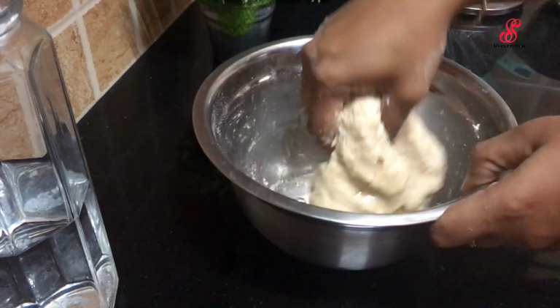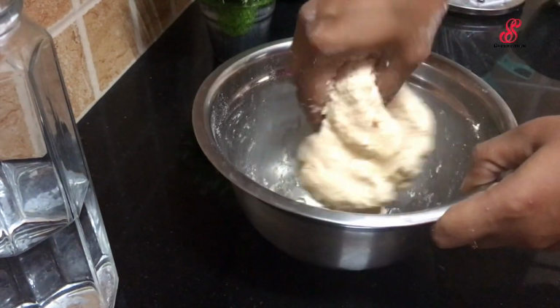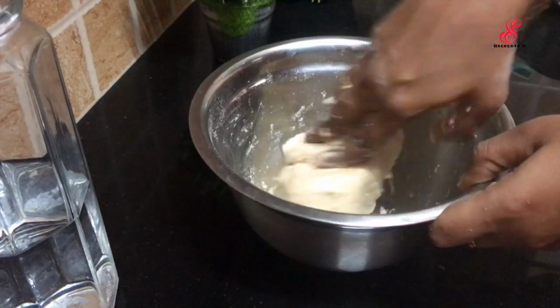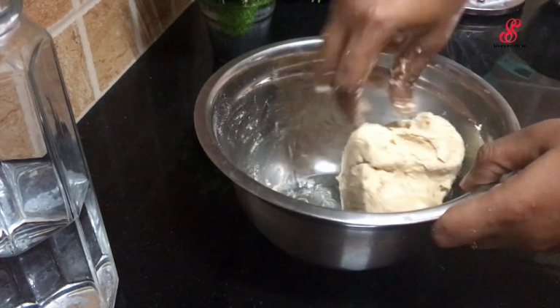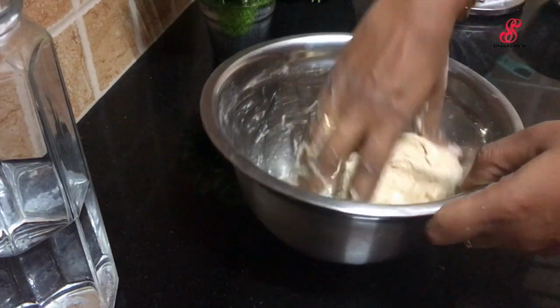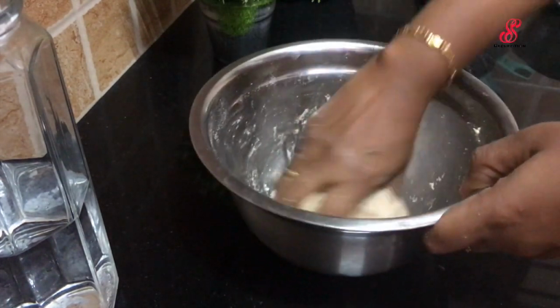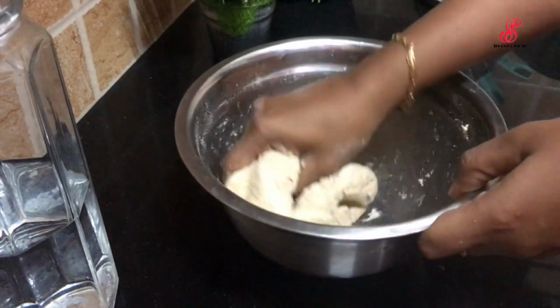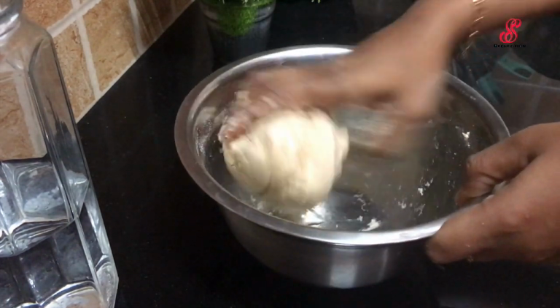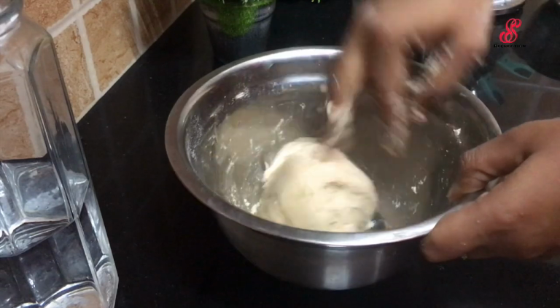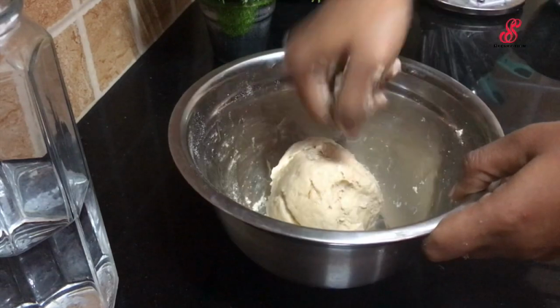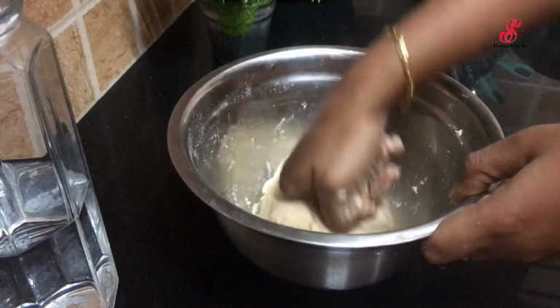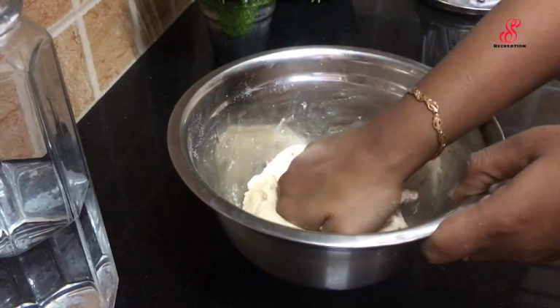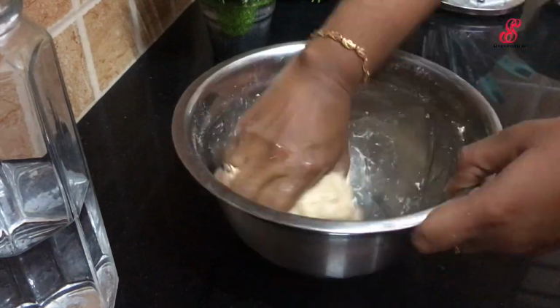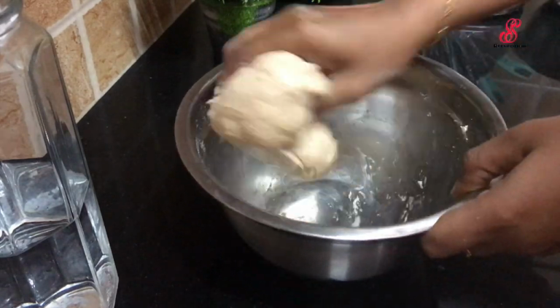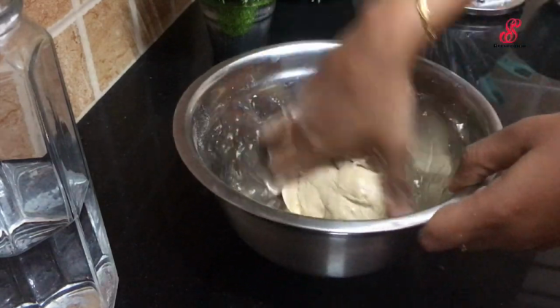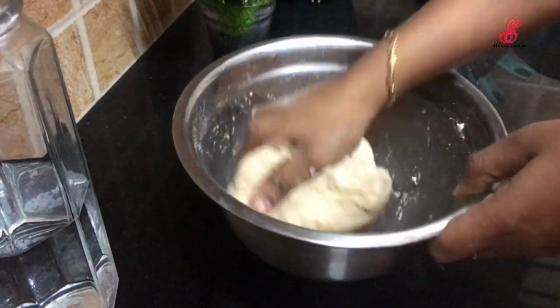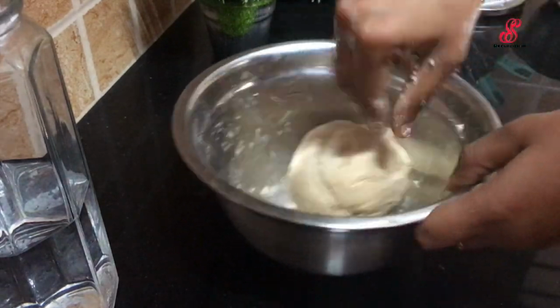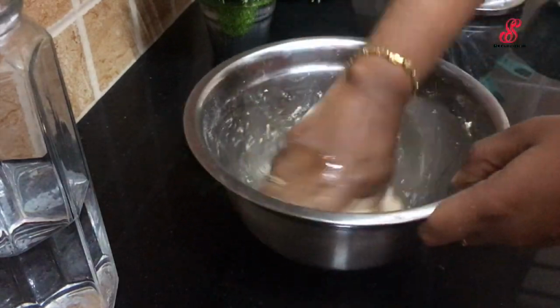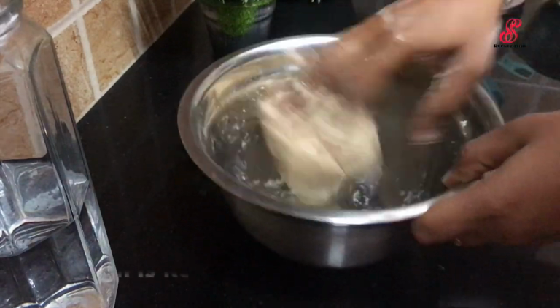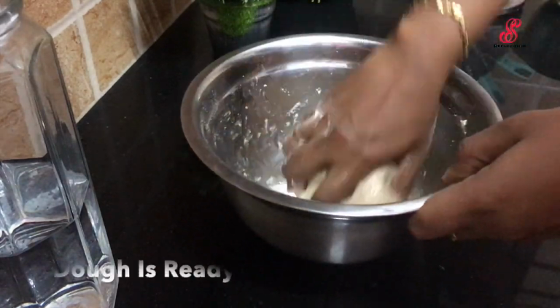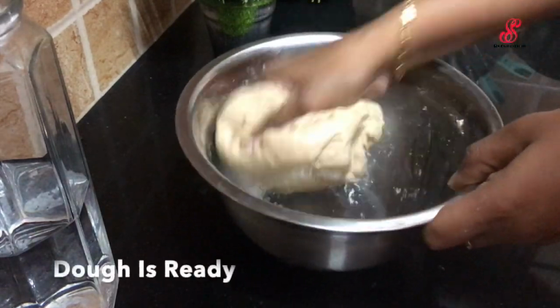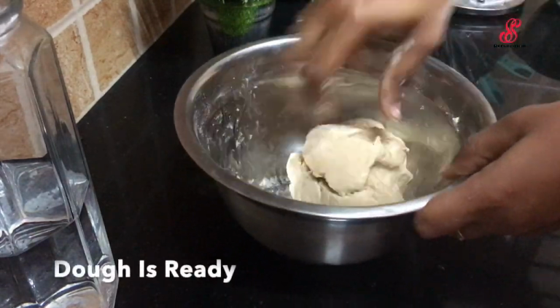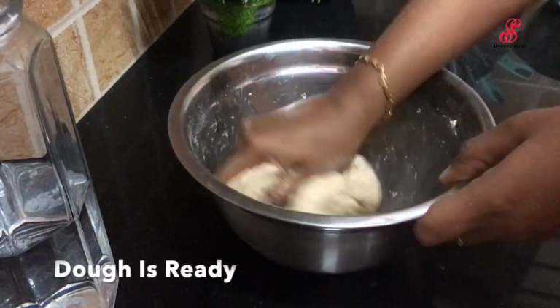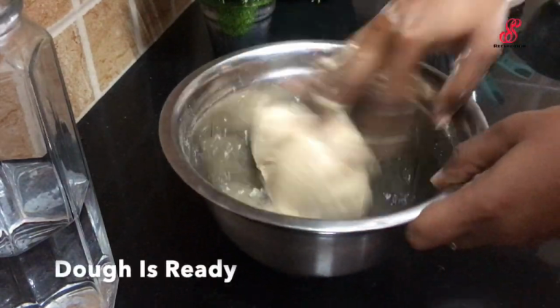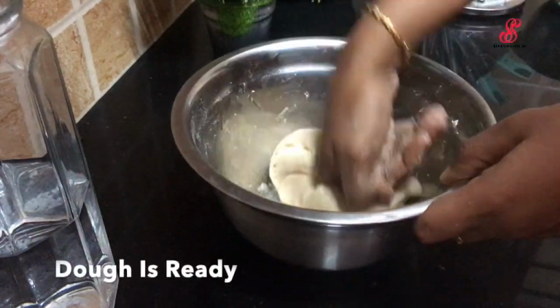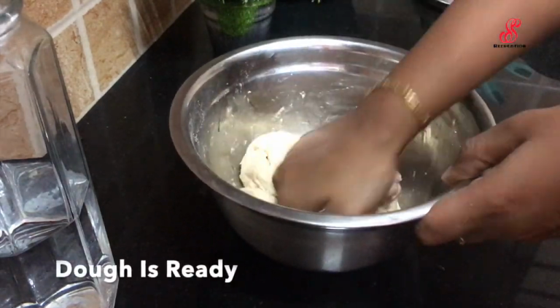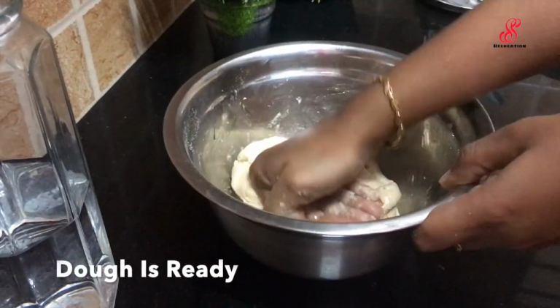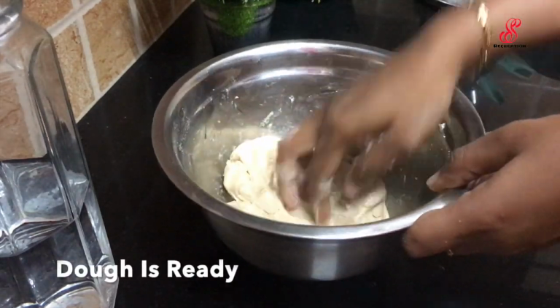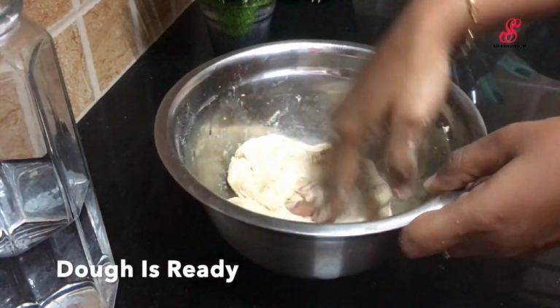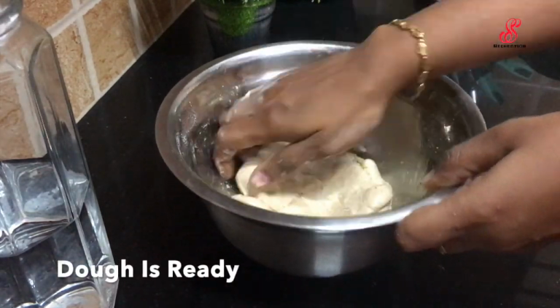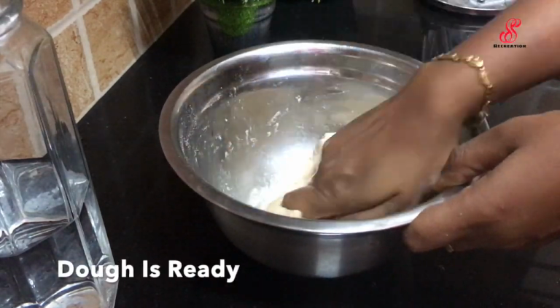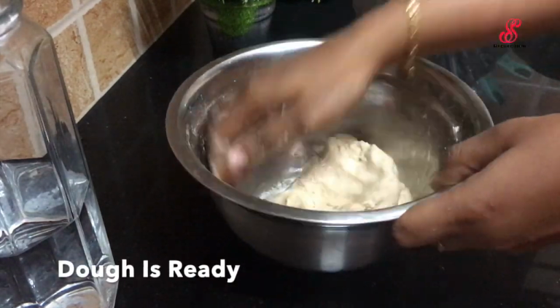We are ready for the pot. After the pot, we will be ready for our potato stuffing.